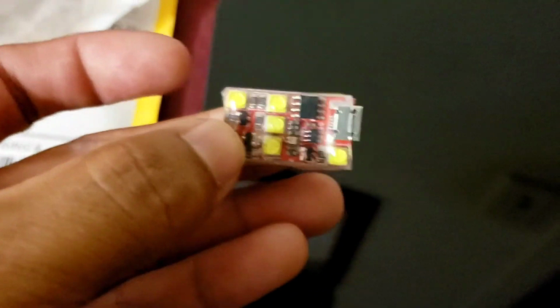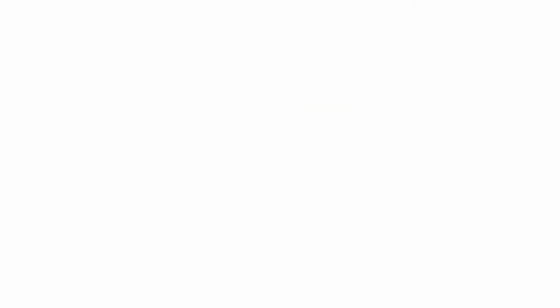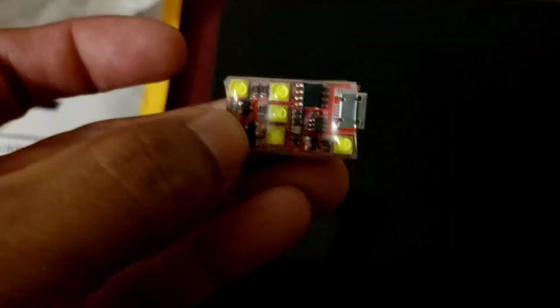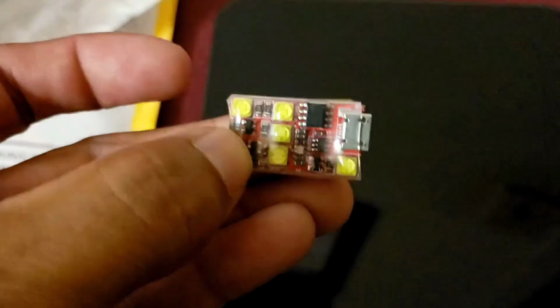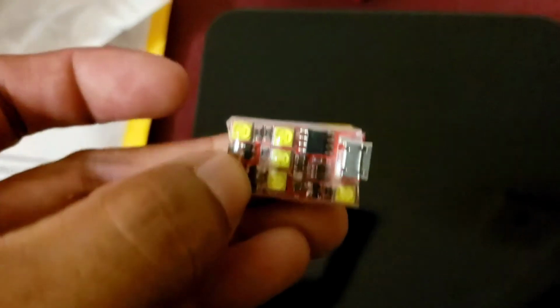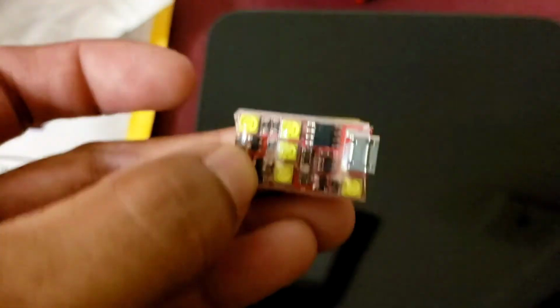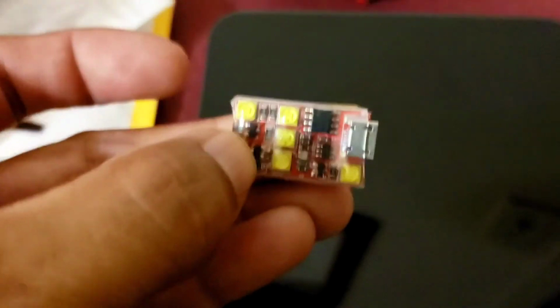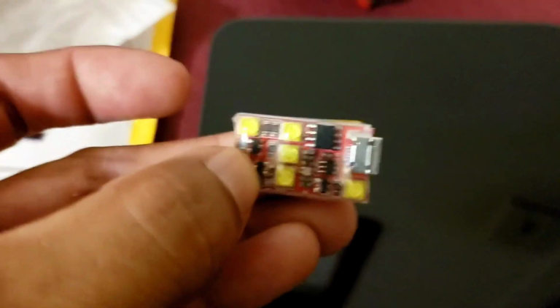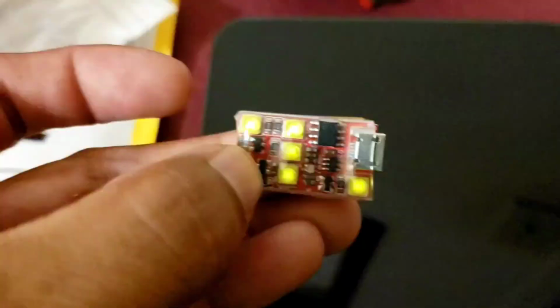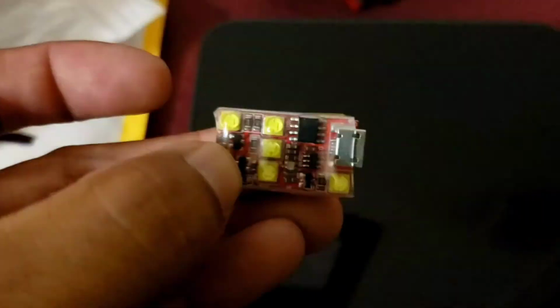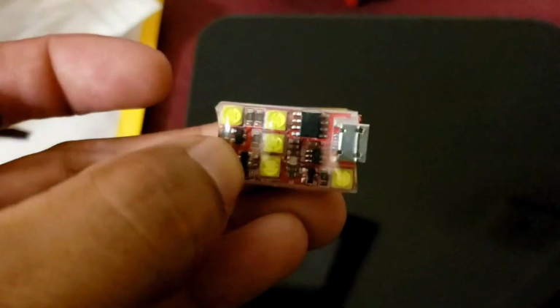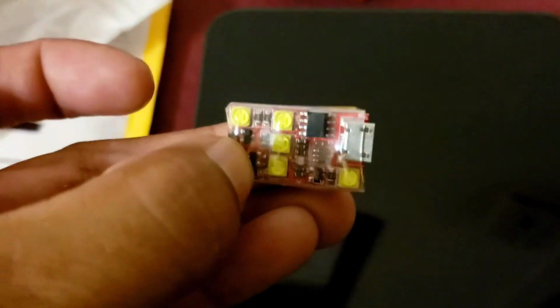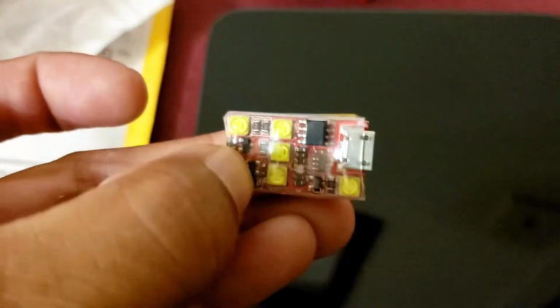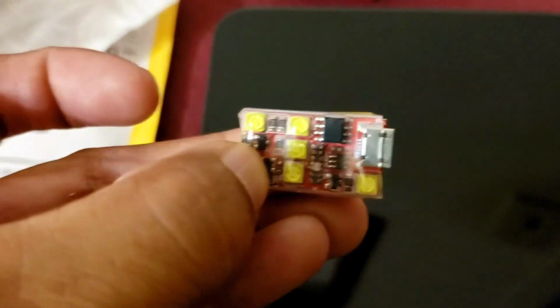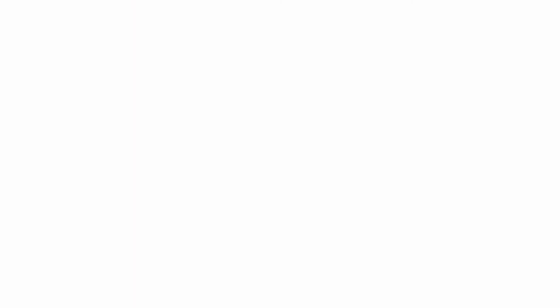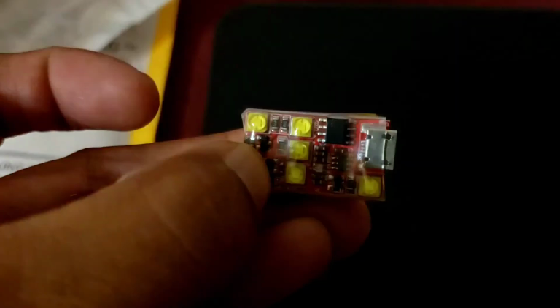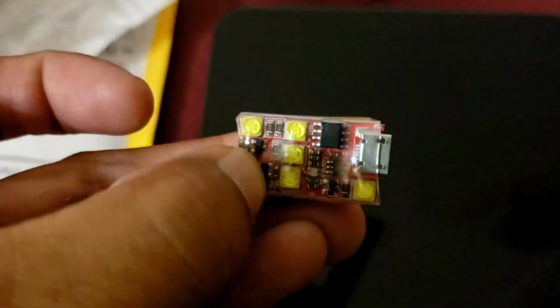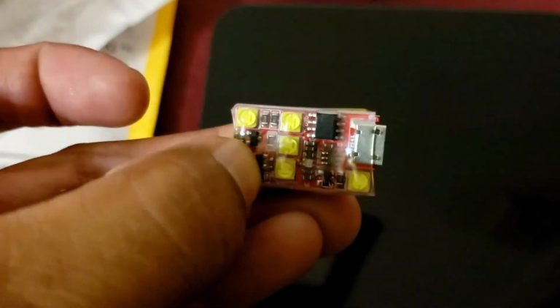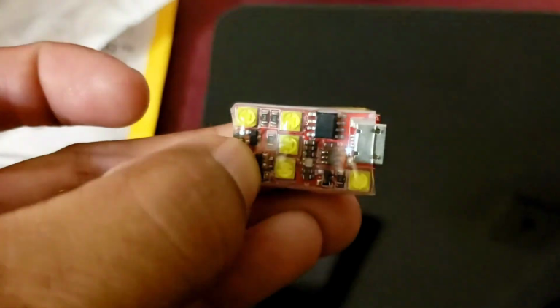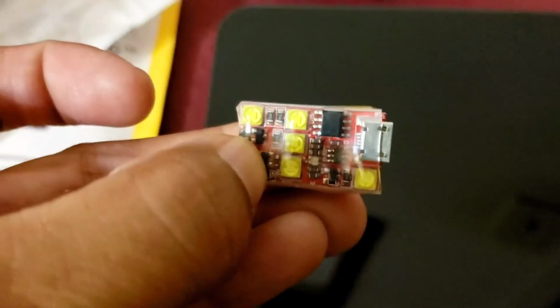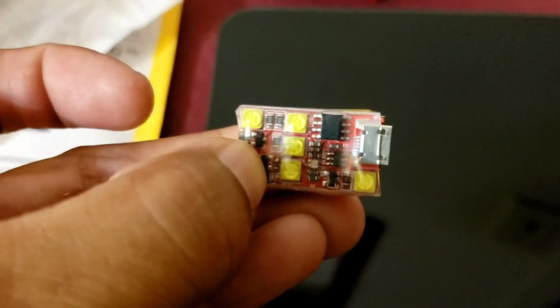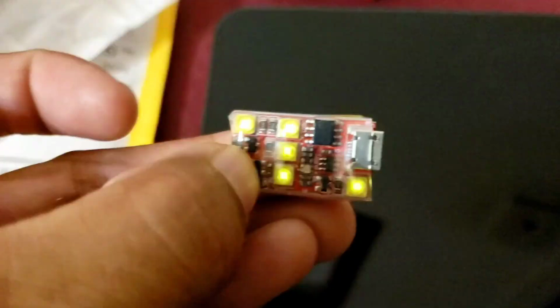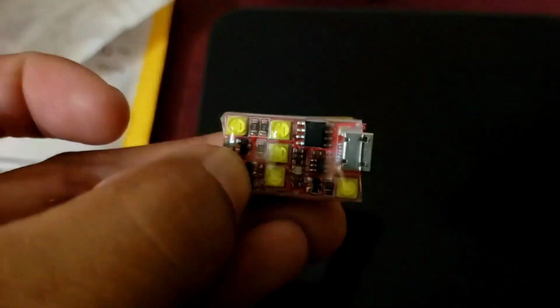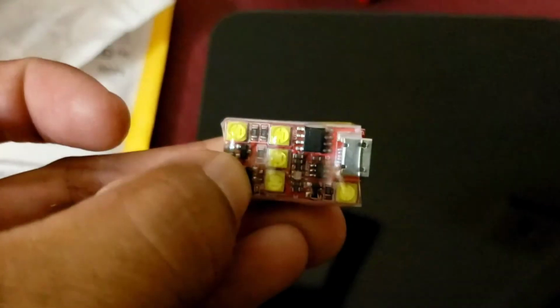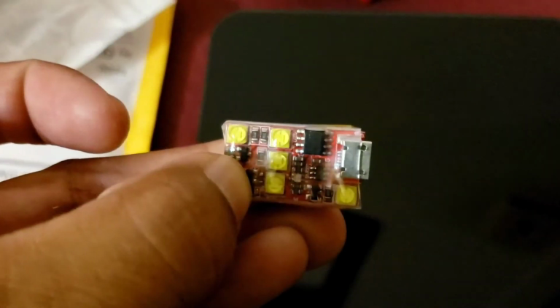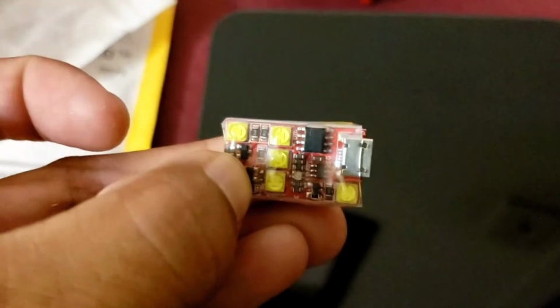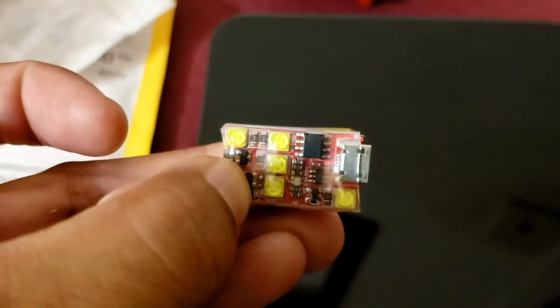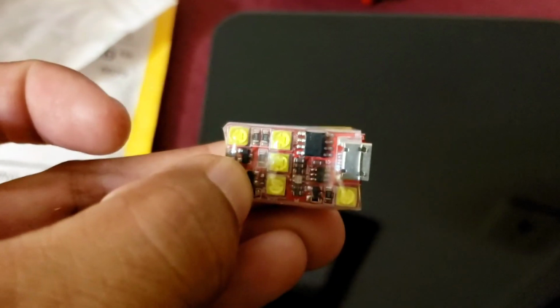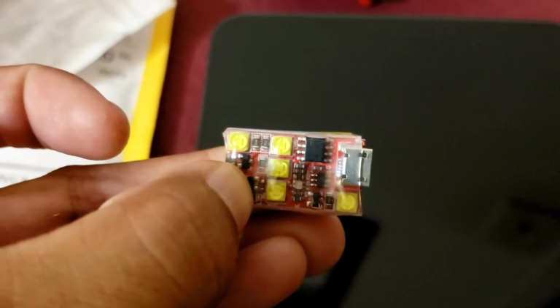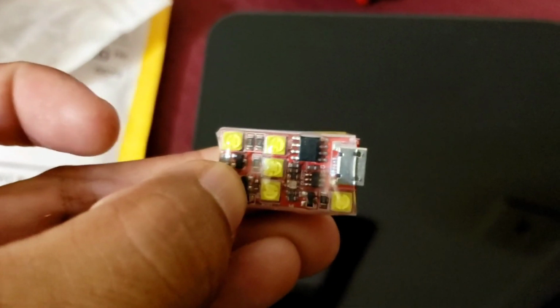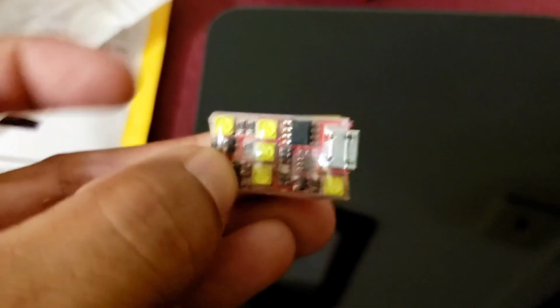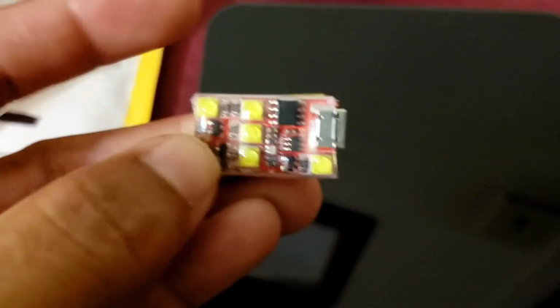Oh, they're bright. This is supposed to be 800 lumens.